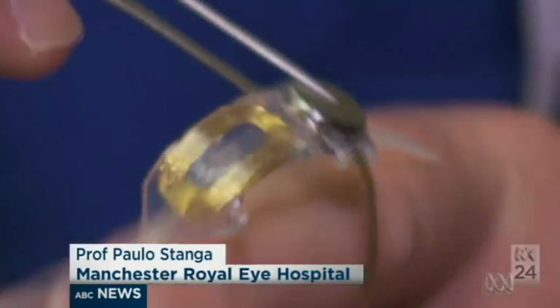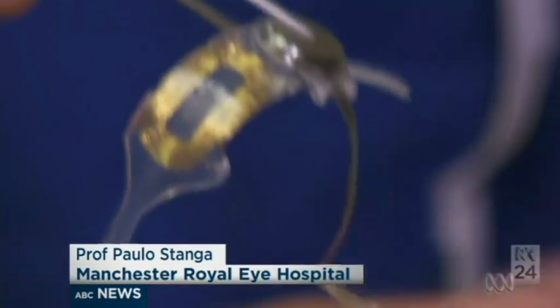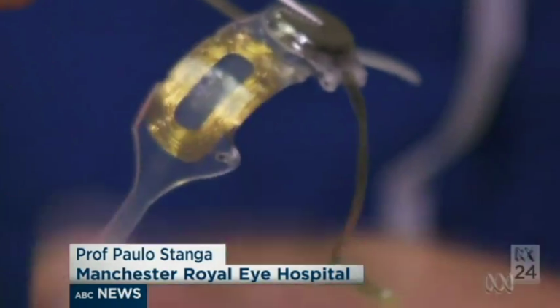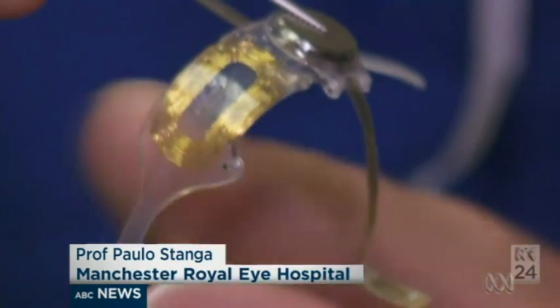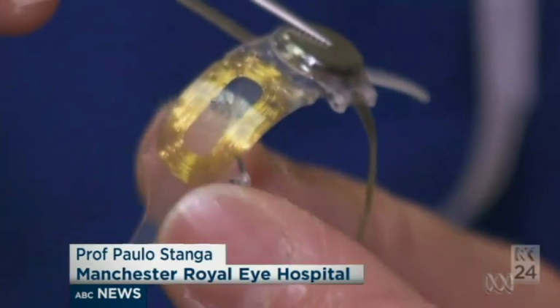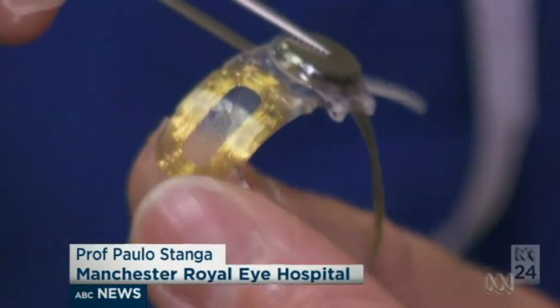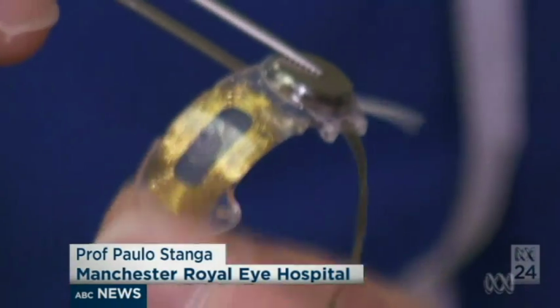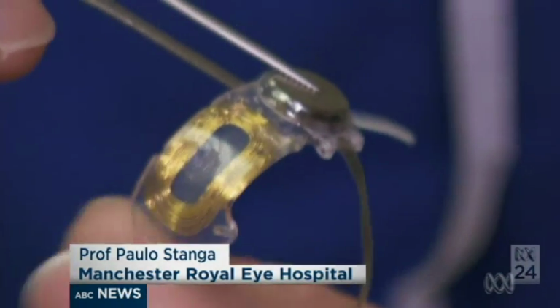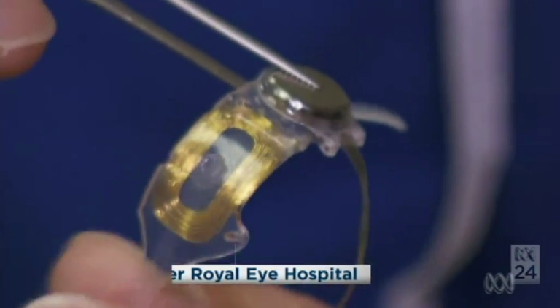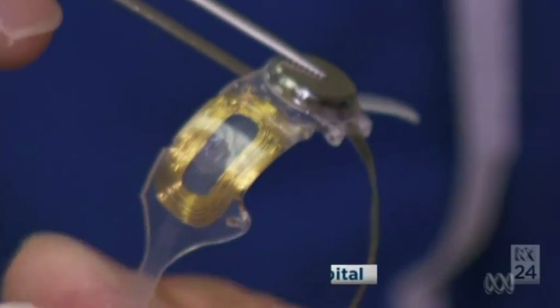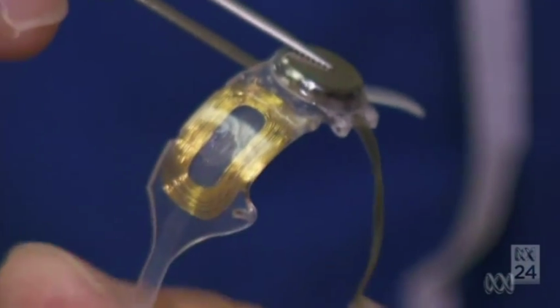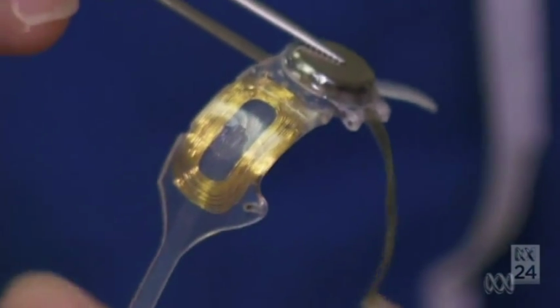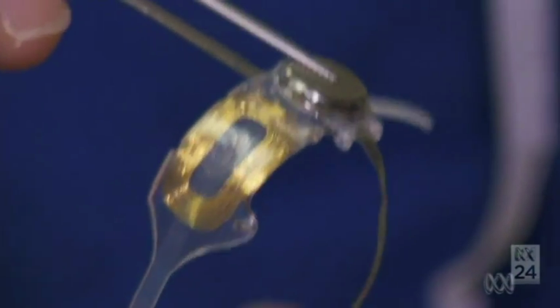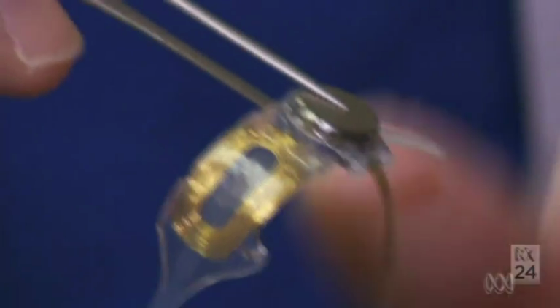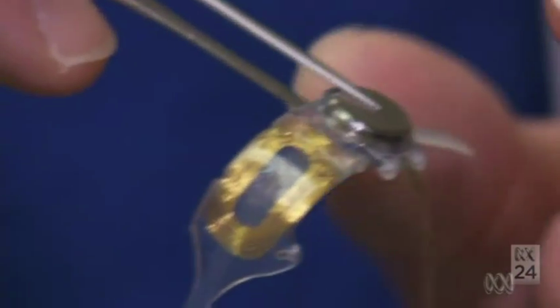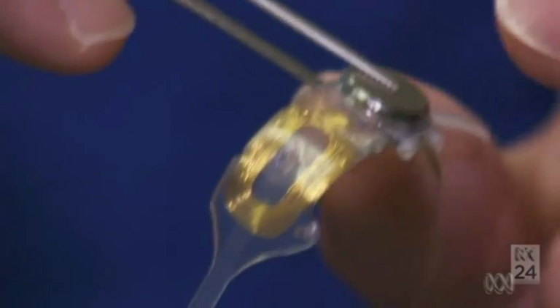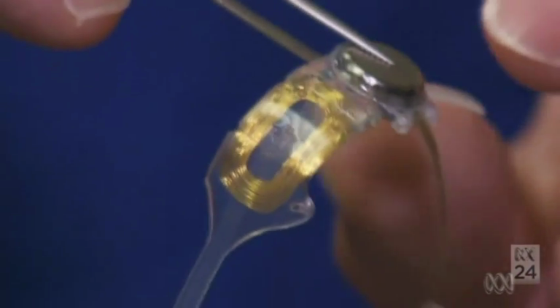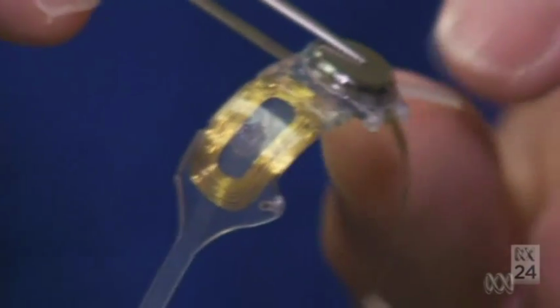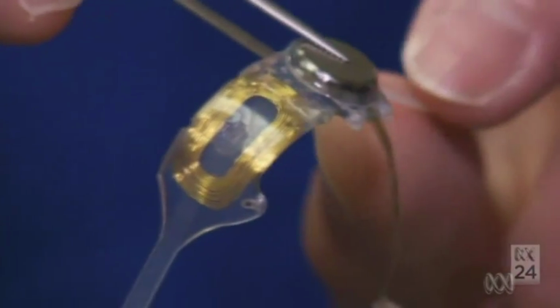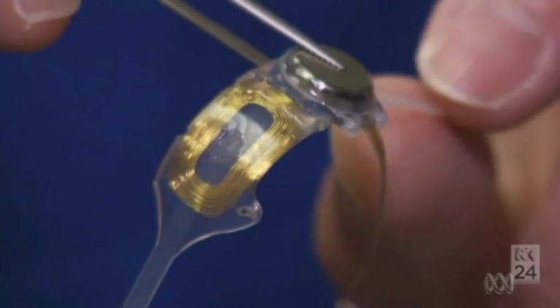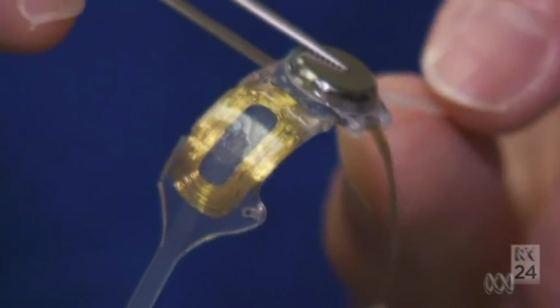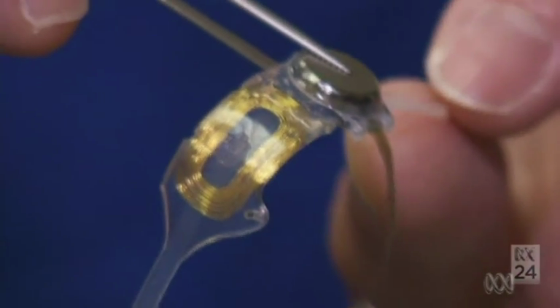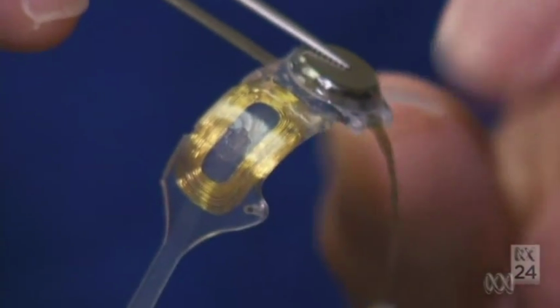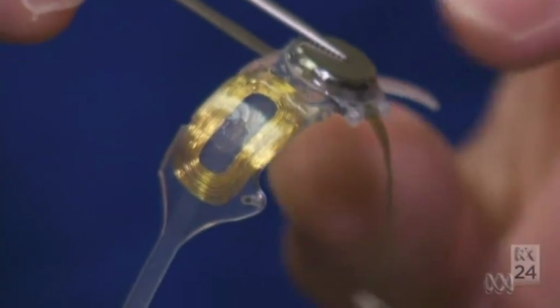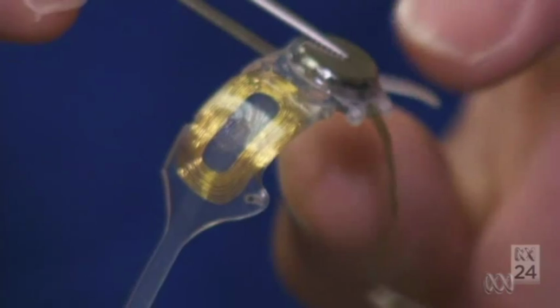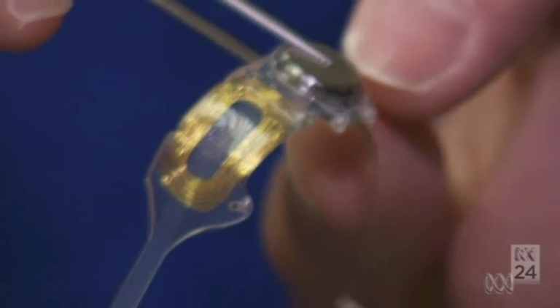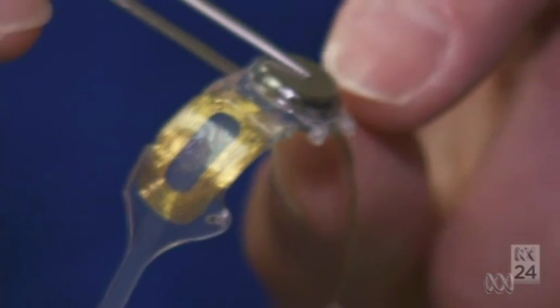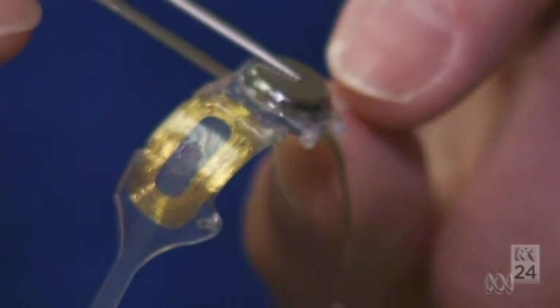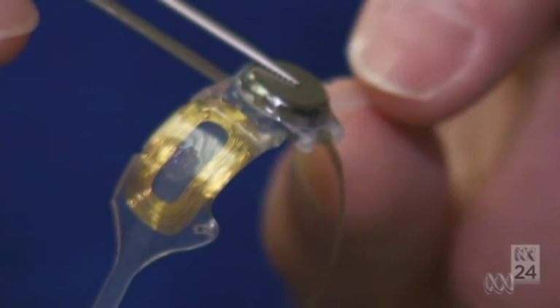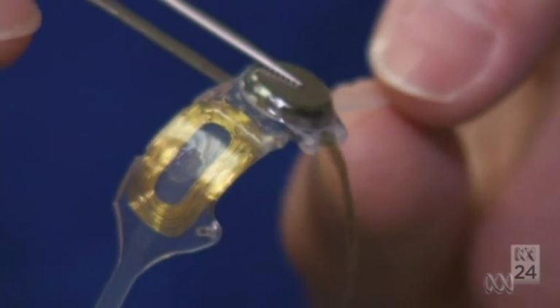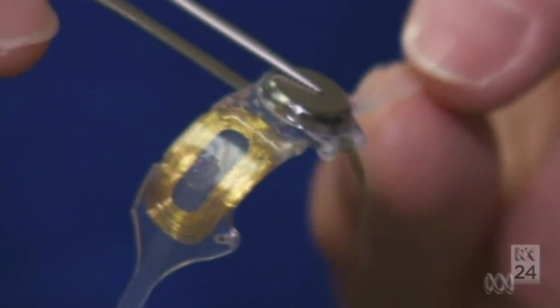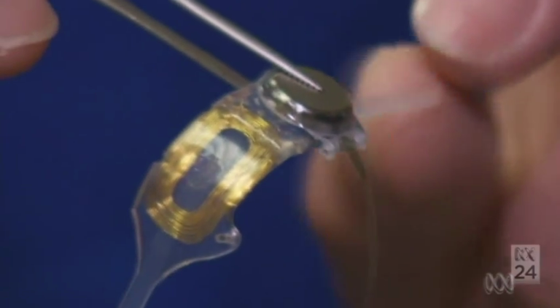Bionic sight — no longer science fiction. Philip Williams, ABC News, London.